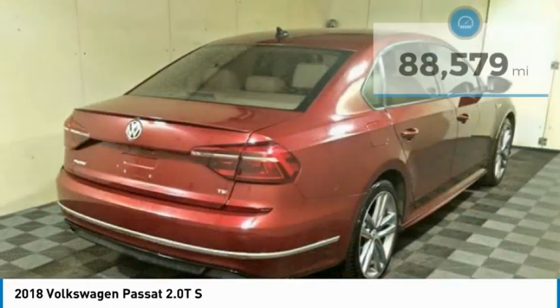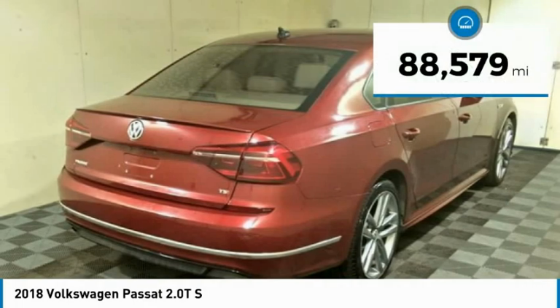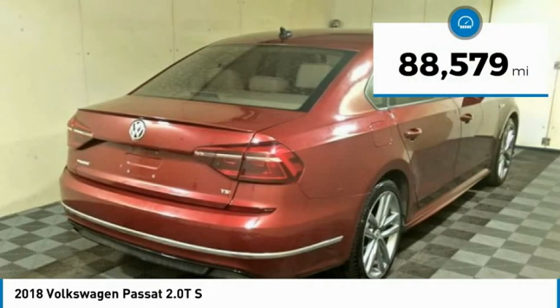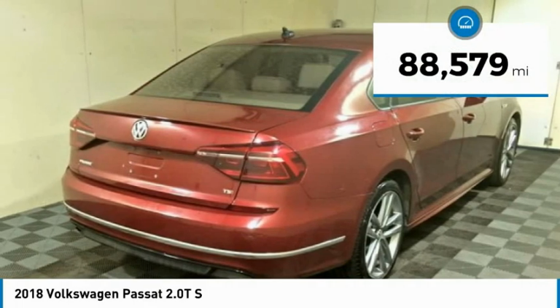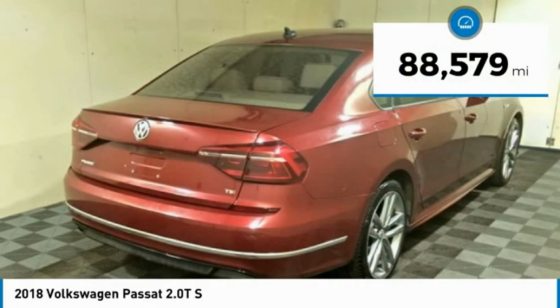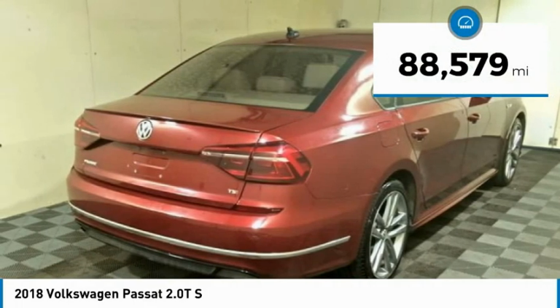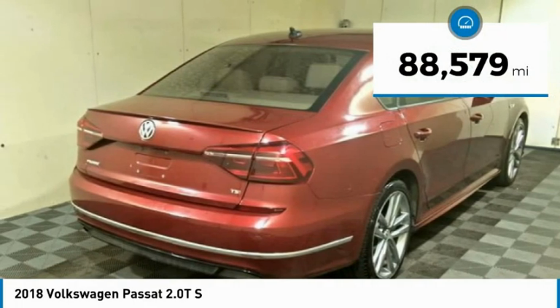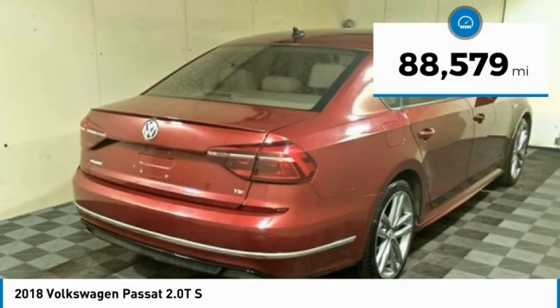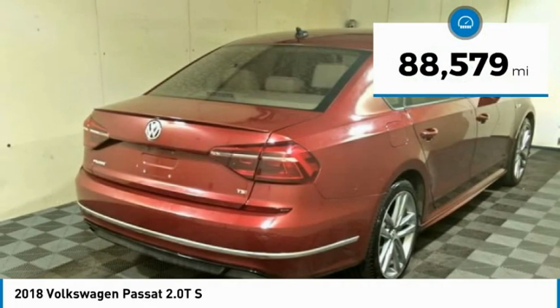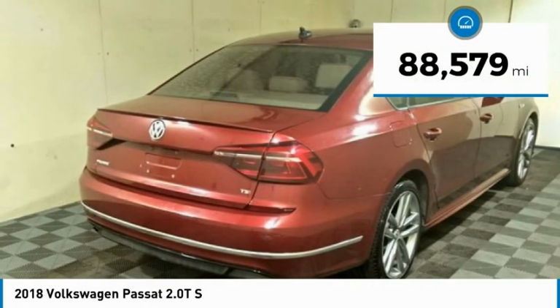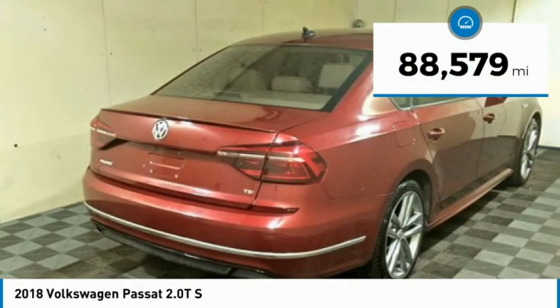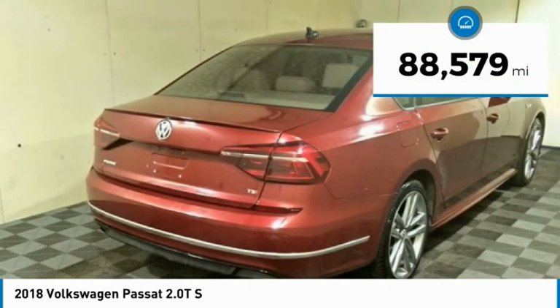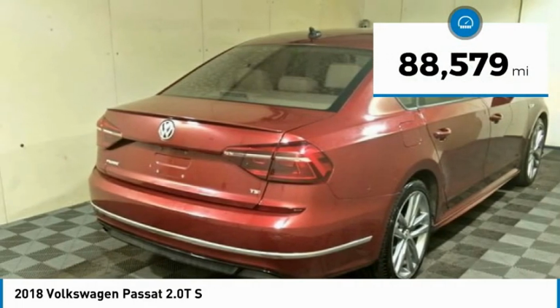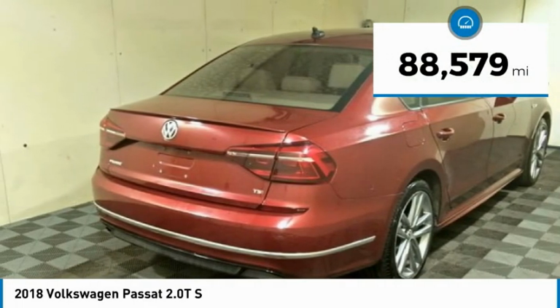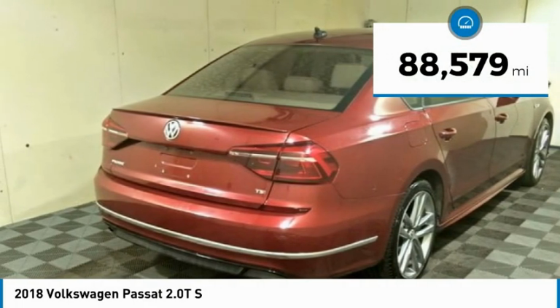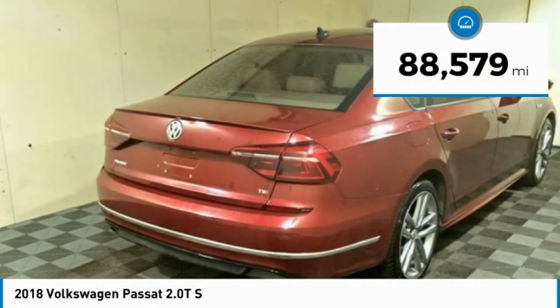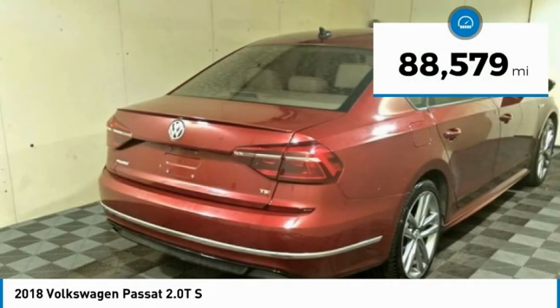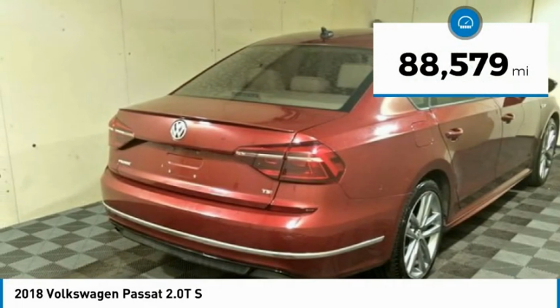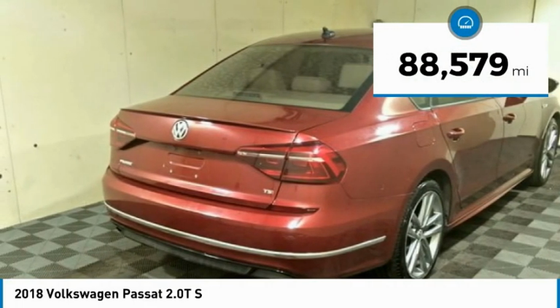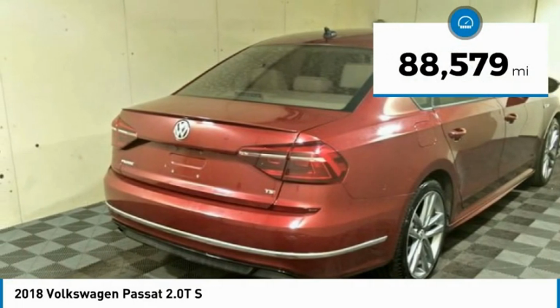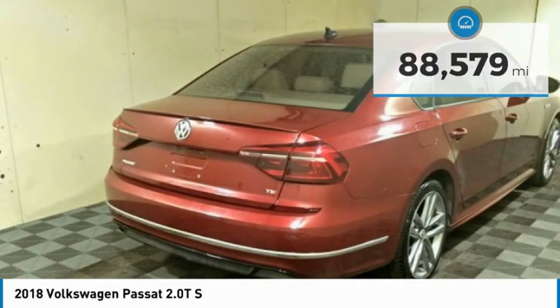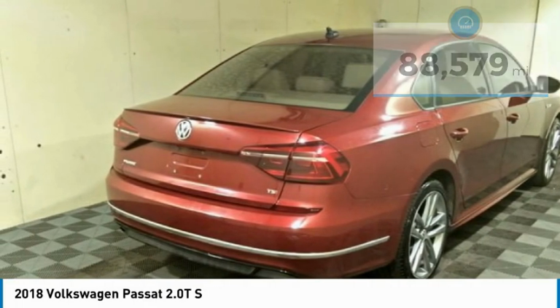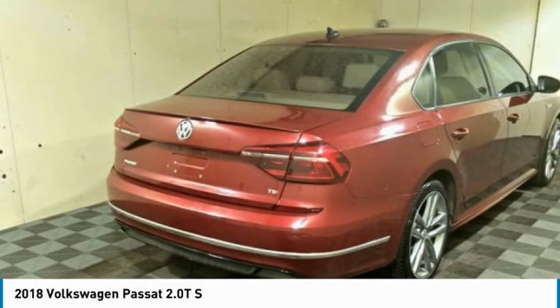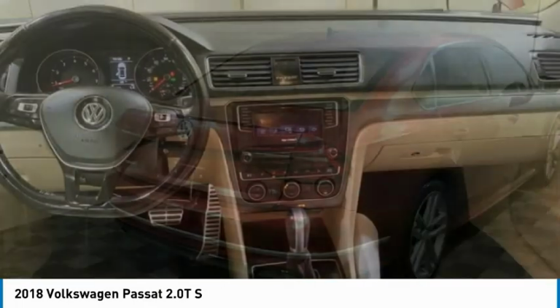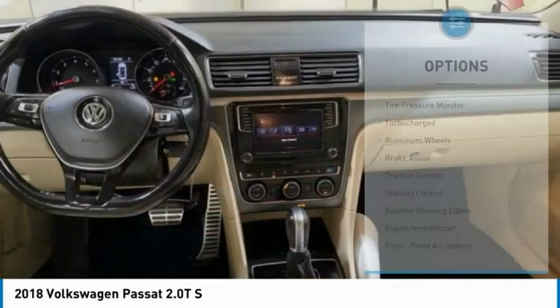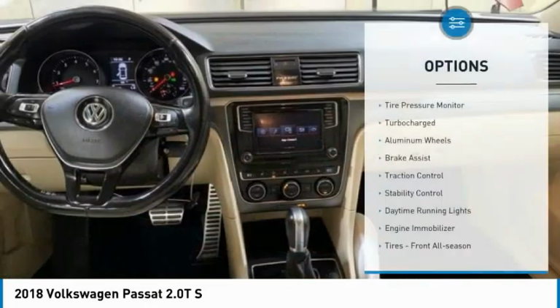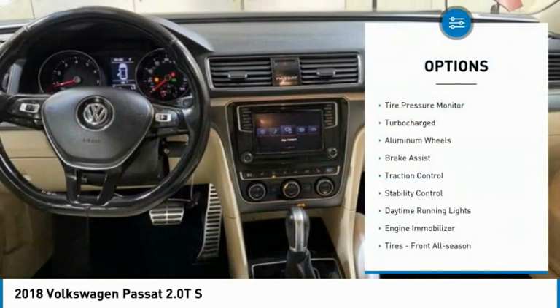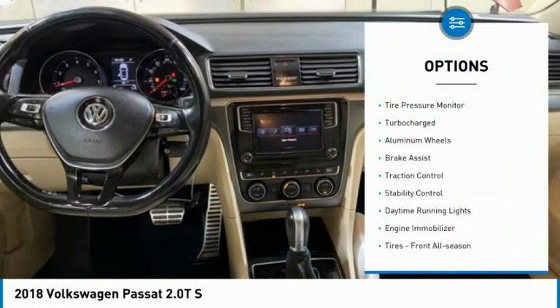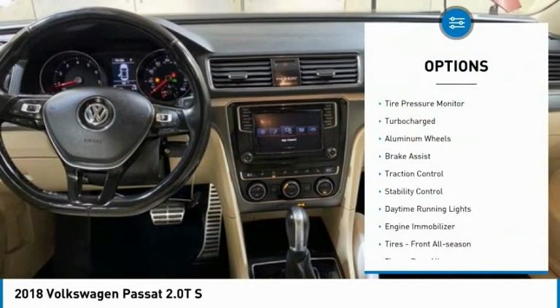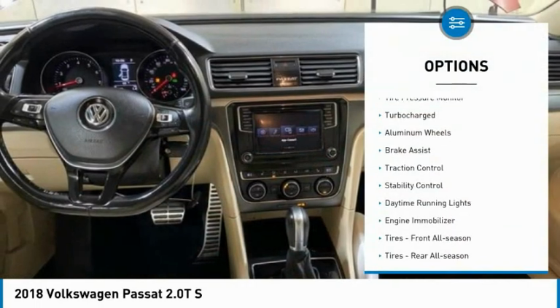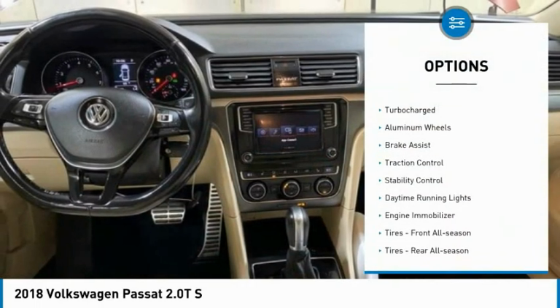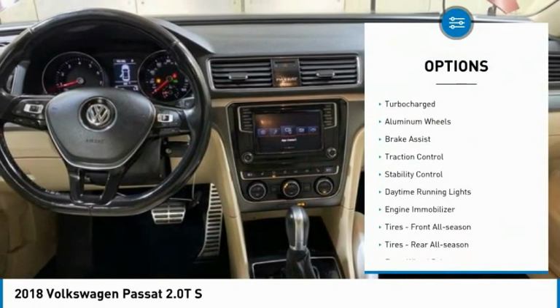This vehicle has less than 90,000 miles. Here are some of this vehicle's great options: tire pressure monitor,